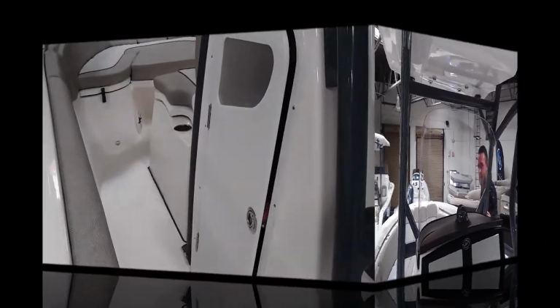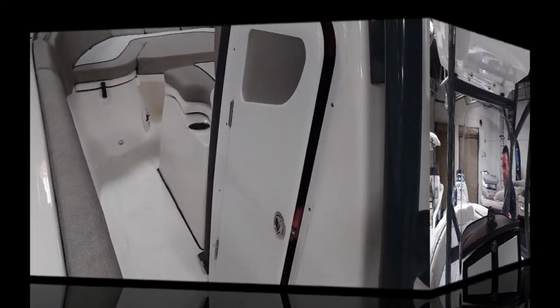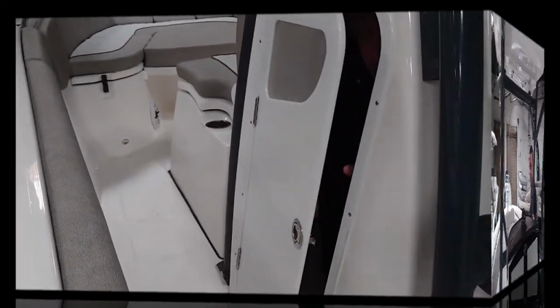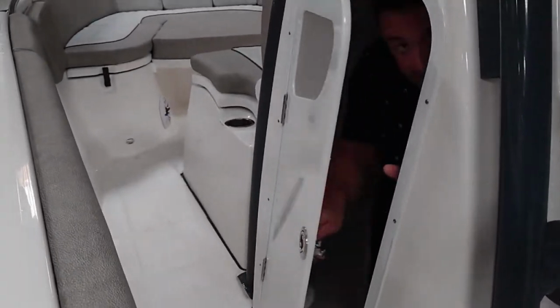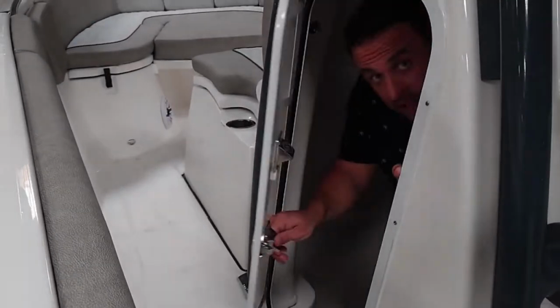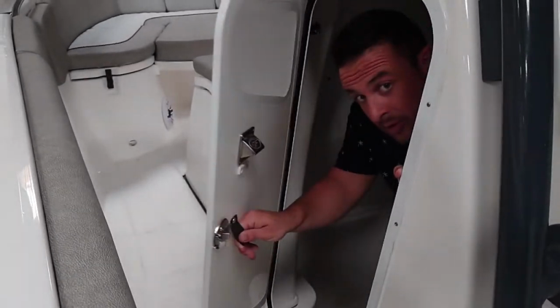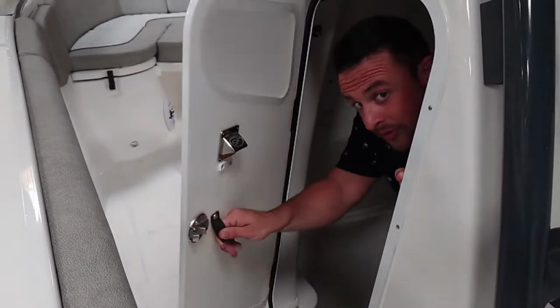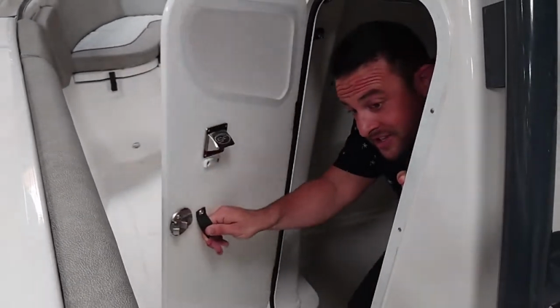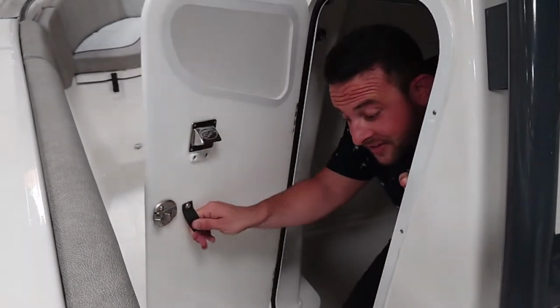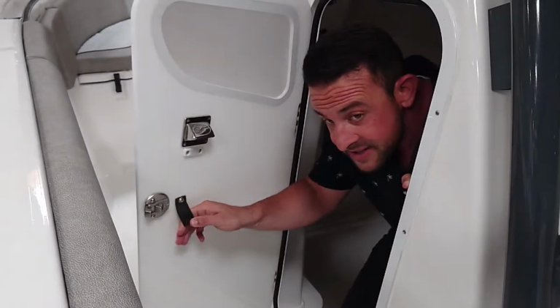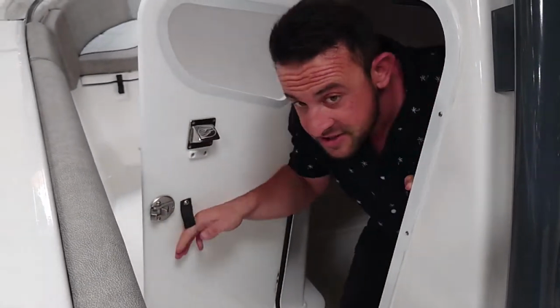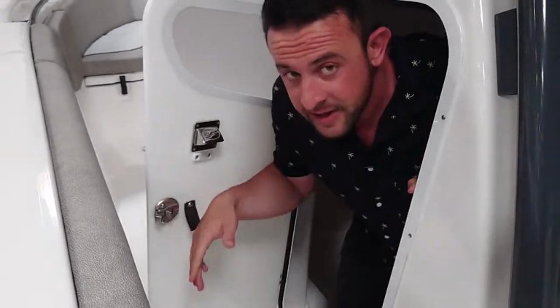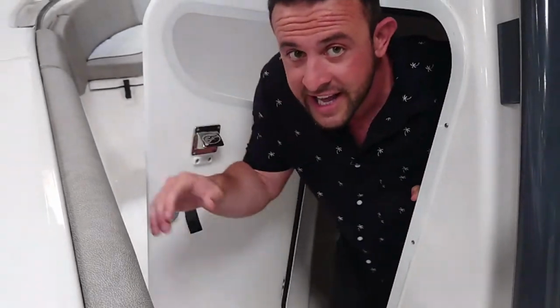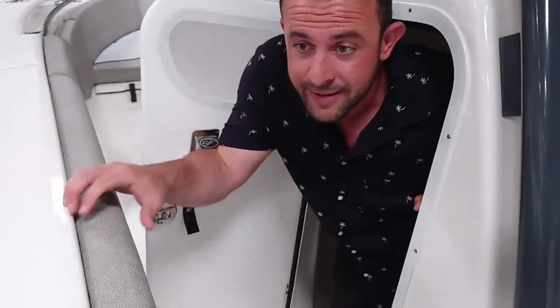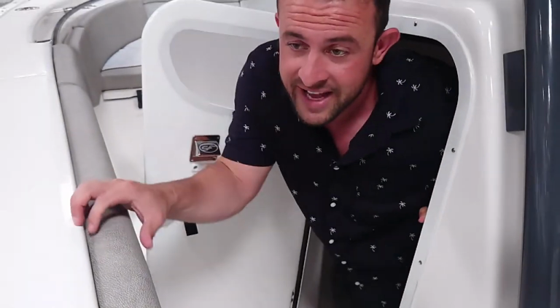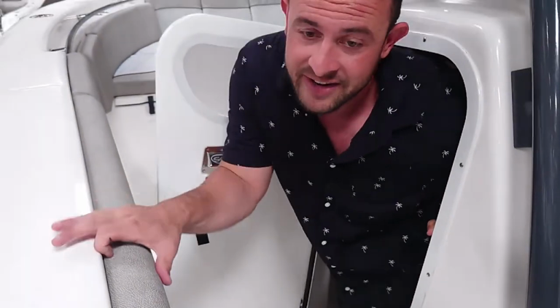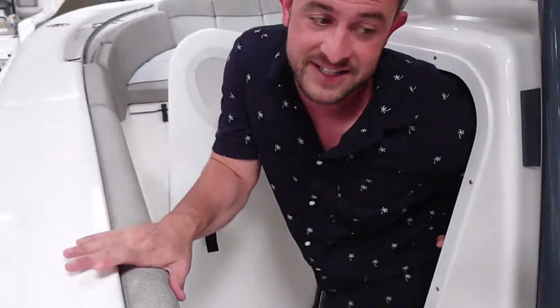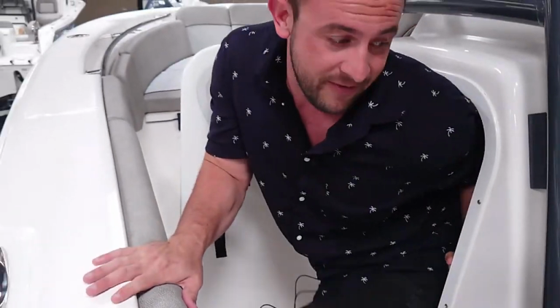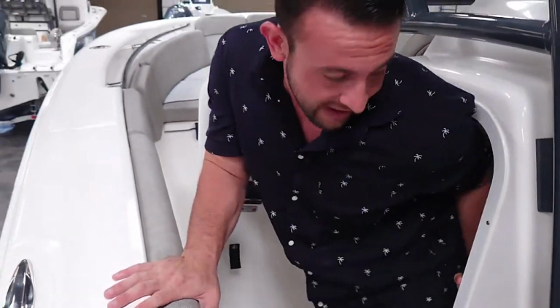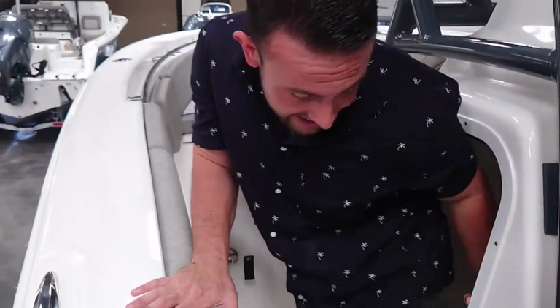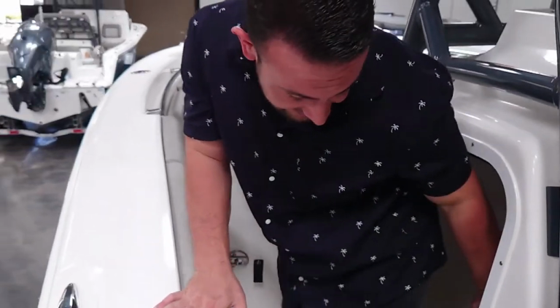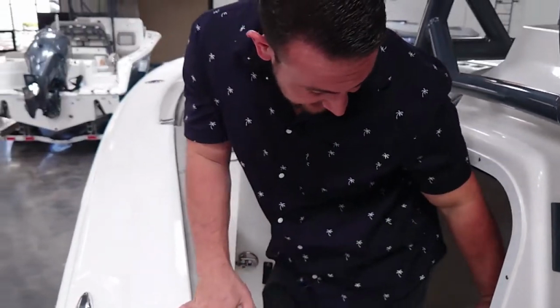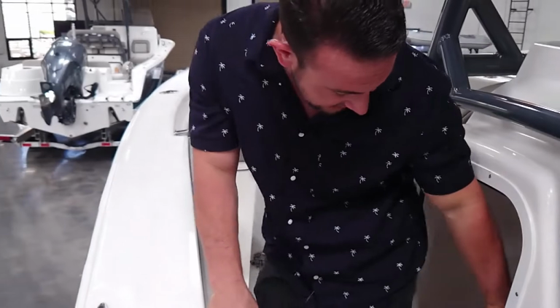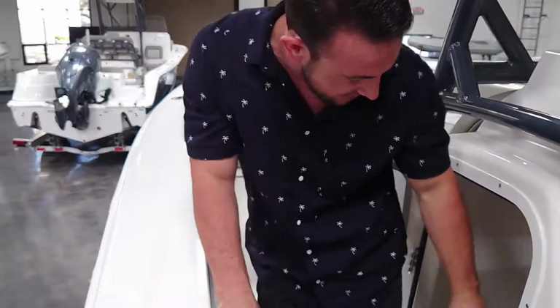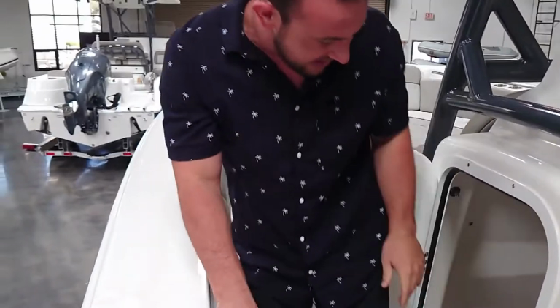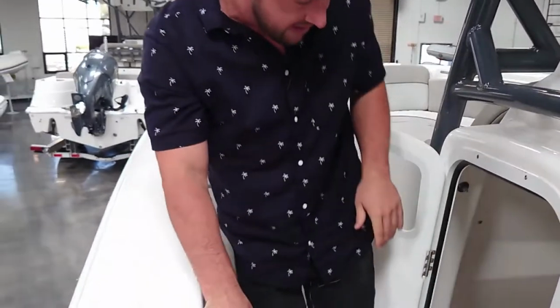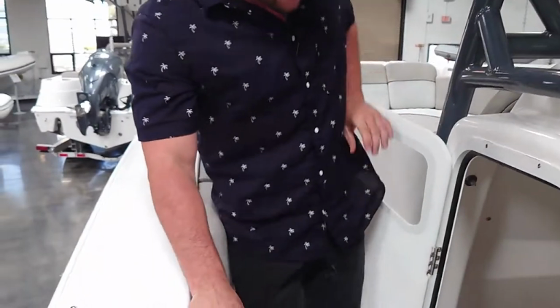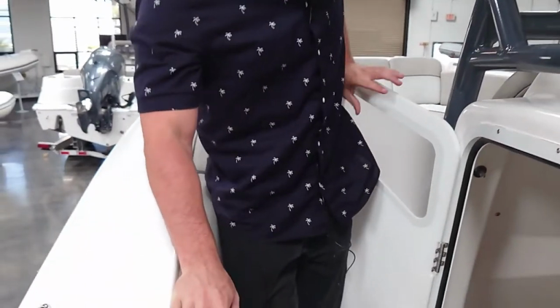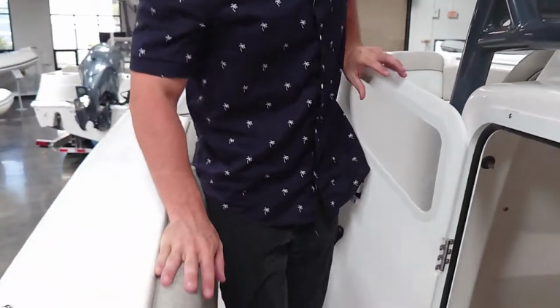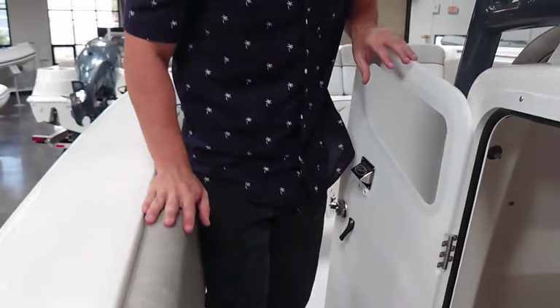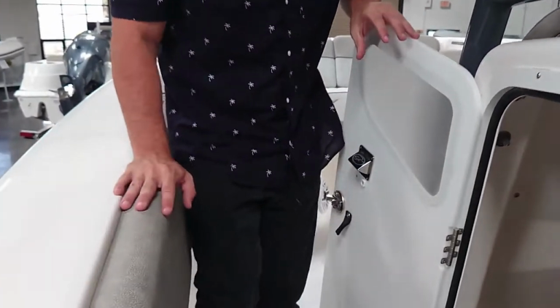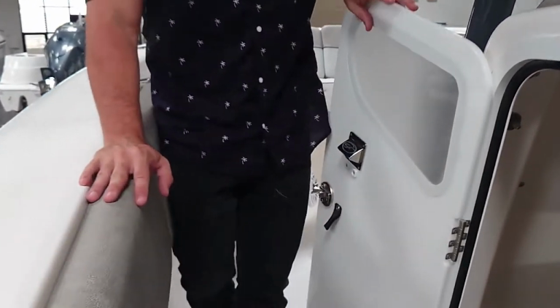Another cool feature of this 288 Commander is the full head. If I can get out here and take a peek down there.